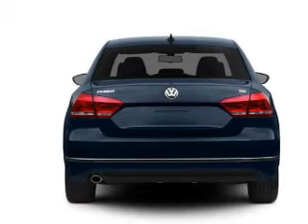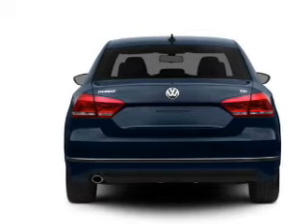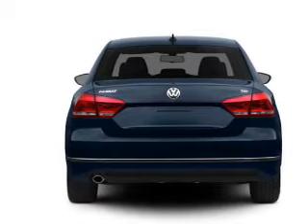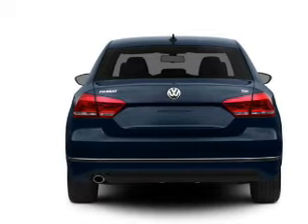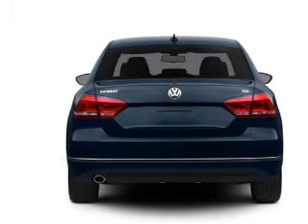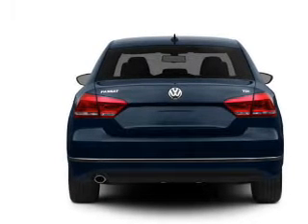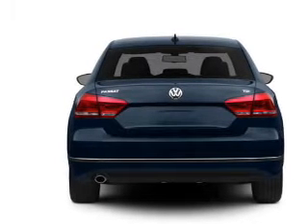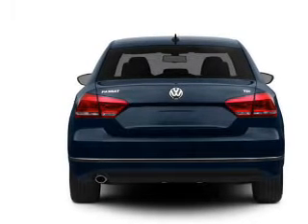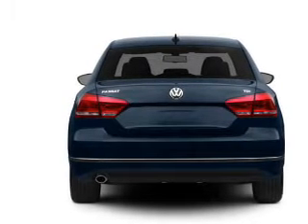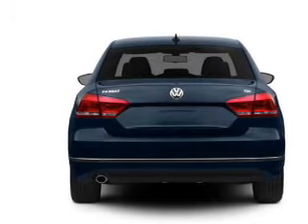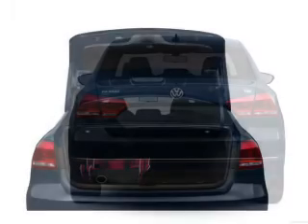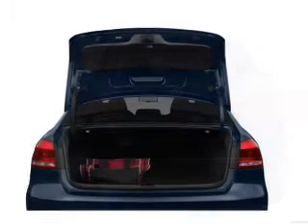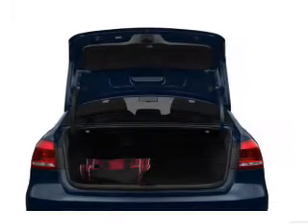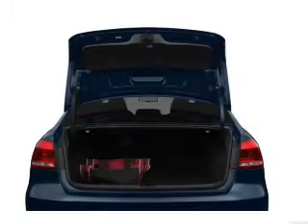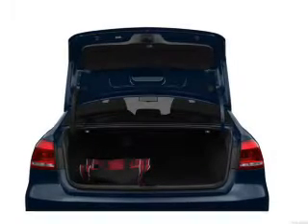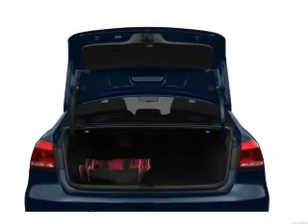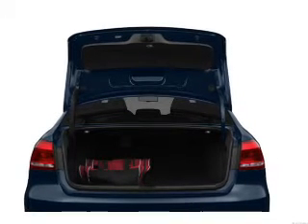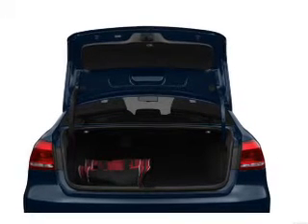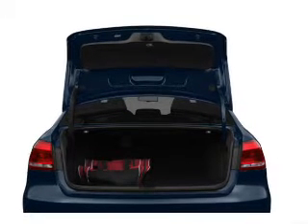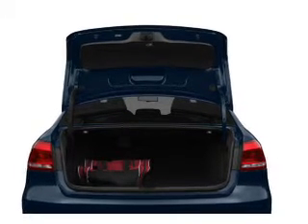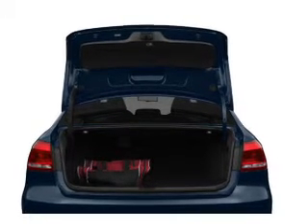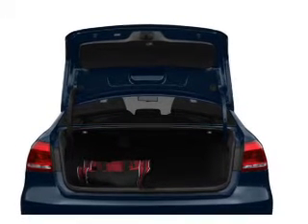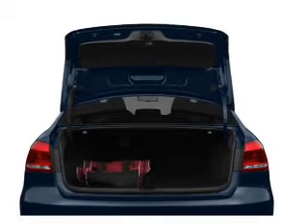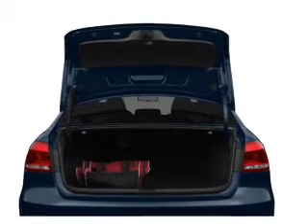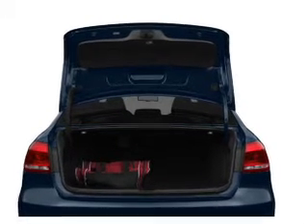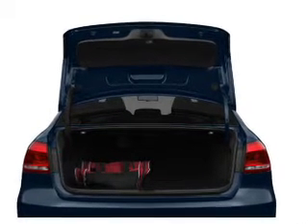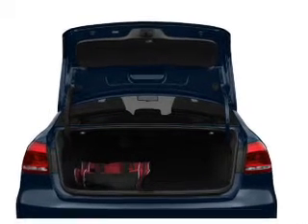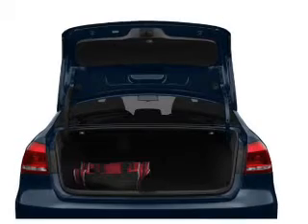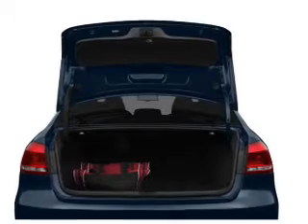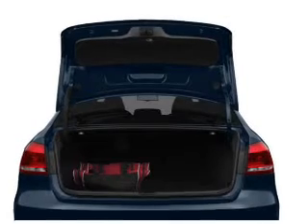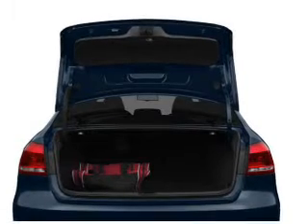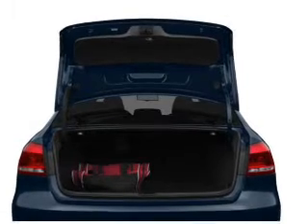Brake safely with the anti-lock braking system, and memory settings make for a more comfortable ride.